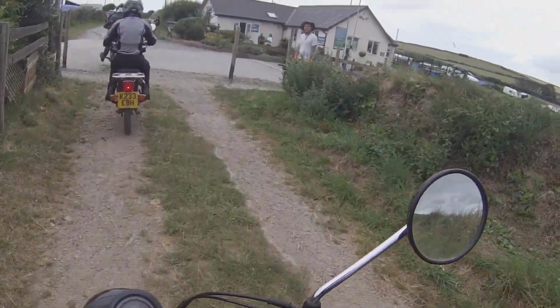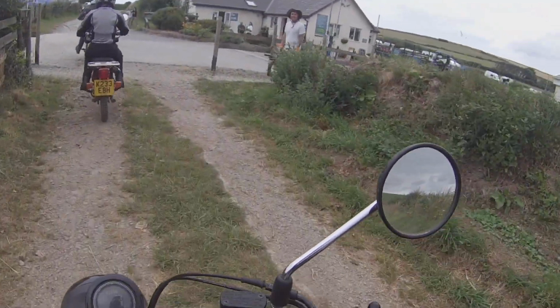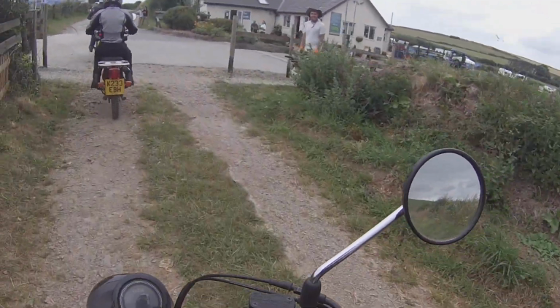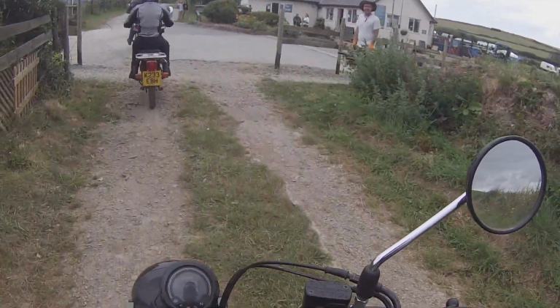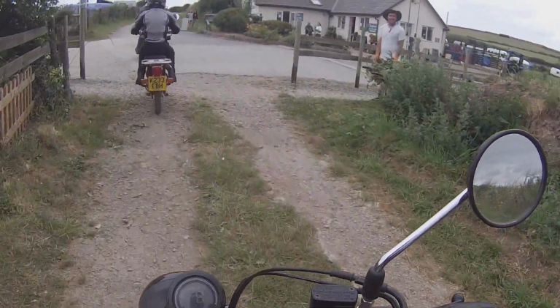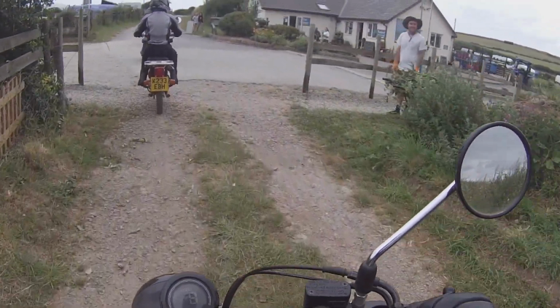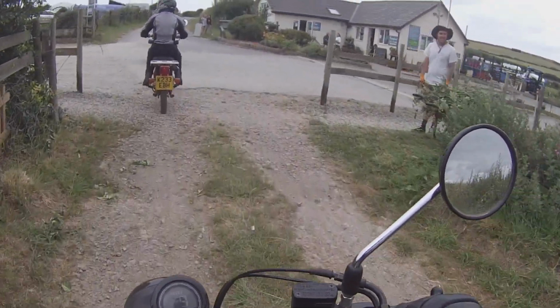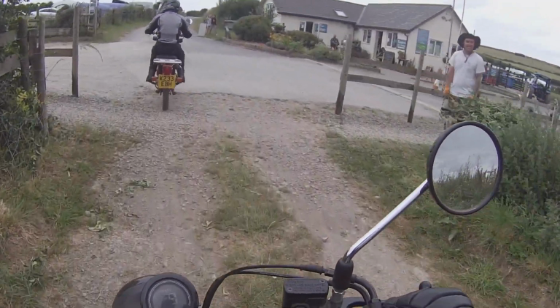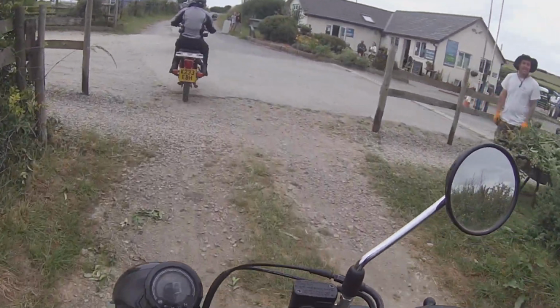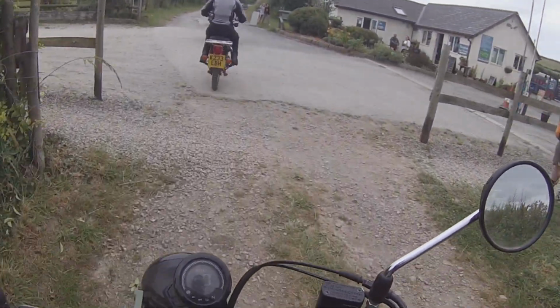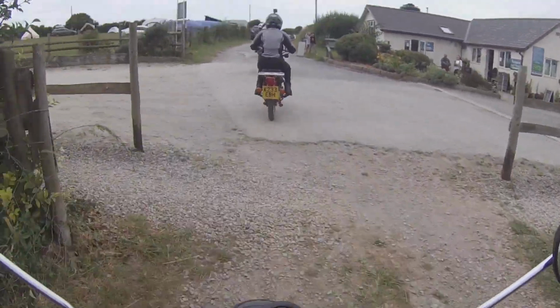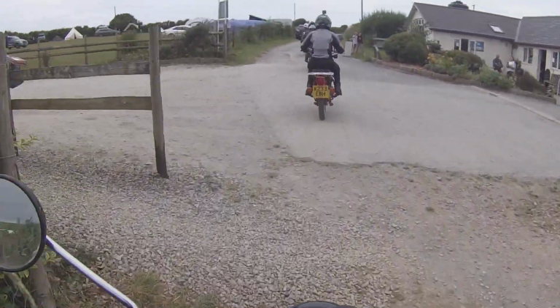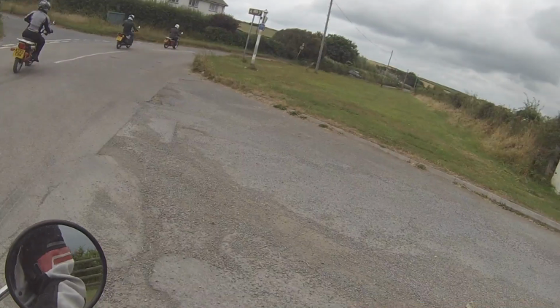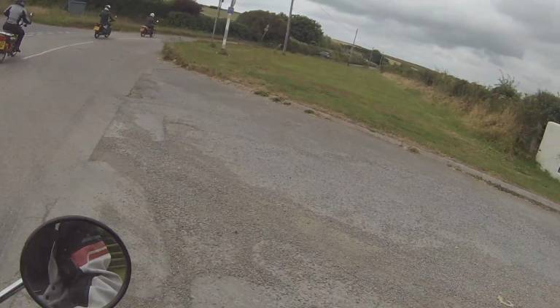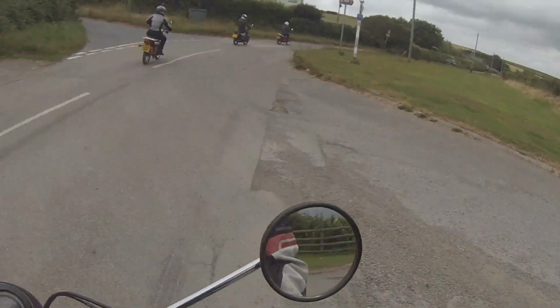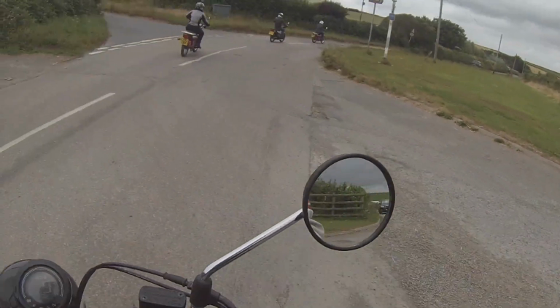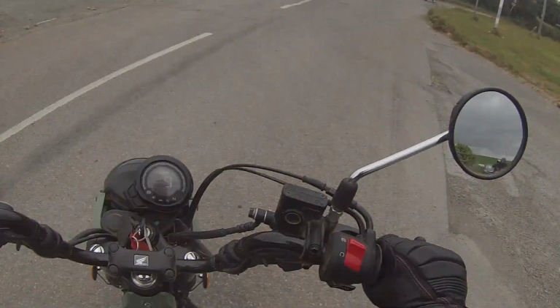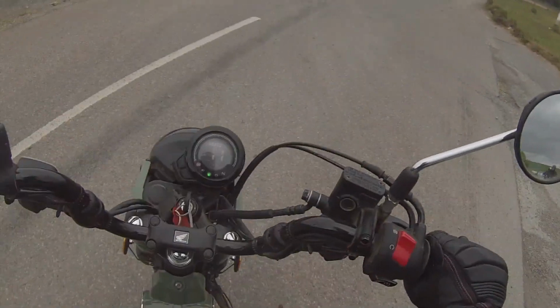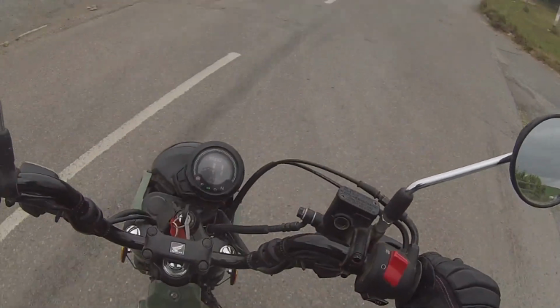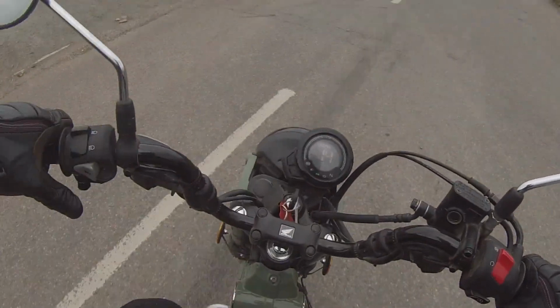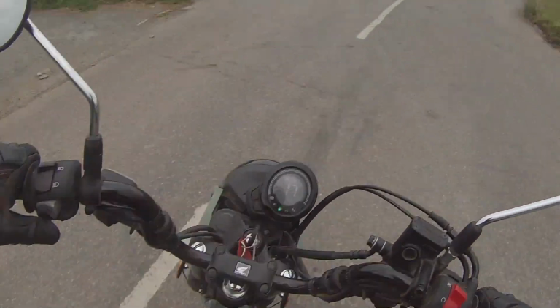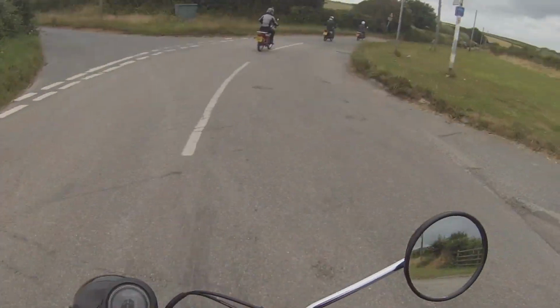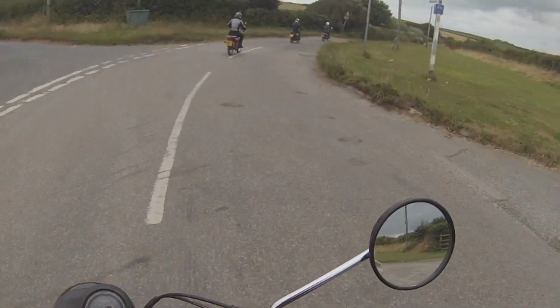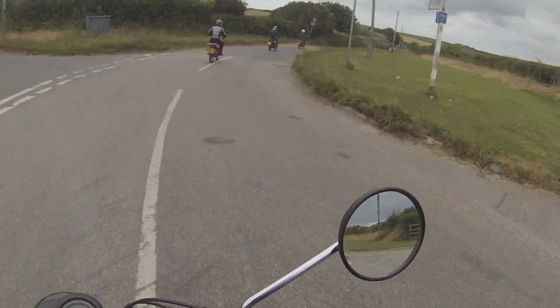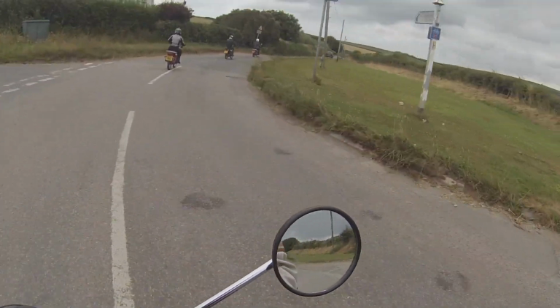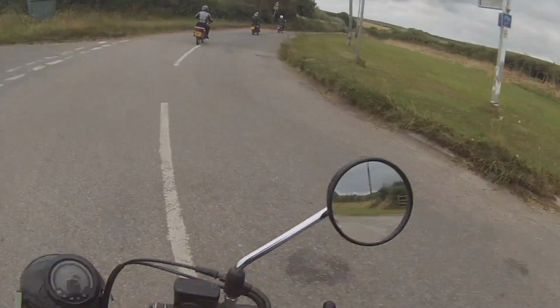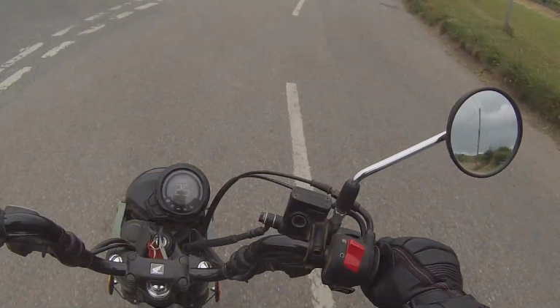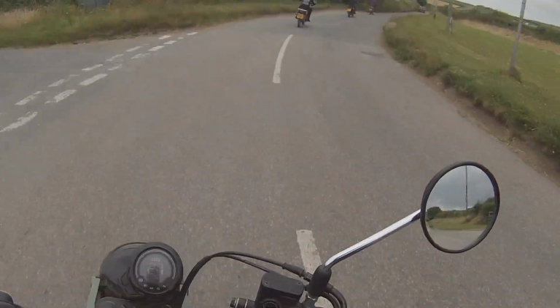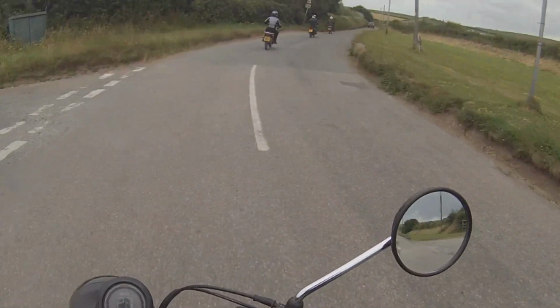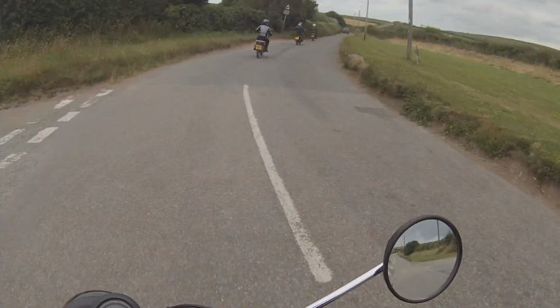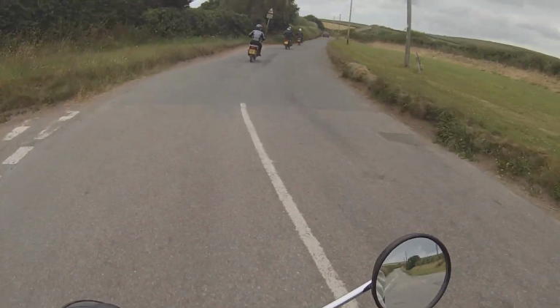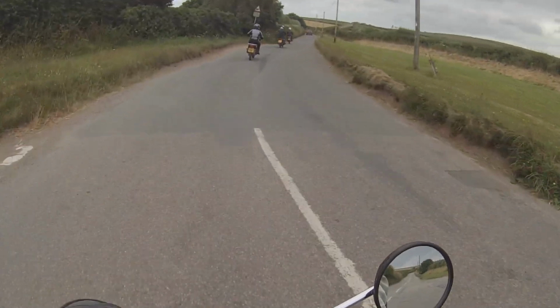Finally we've come to the end of the trail, and it's time to do a little bit of riding on road. Here we can reflect on how the bike performs on tarmac.